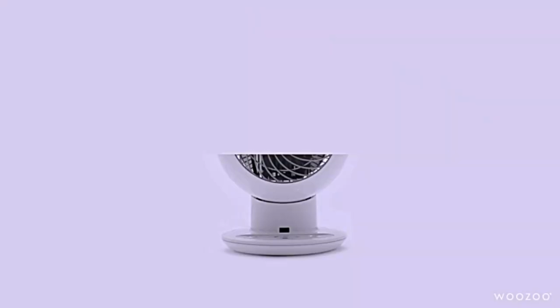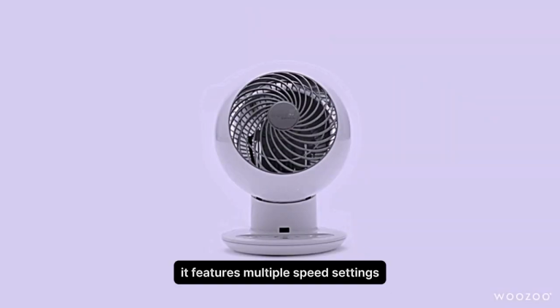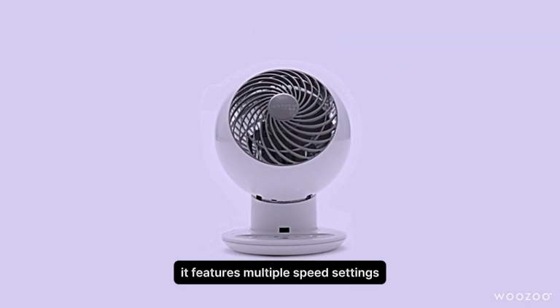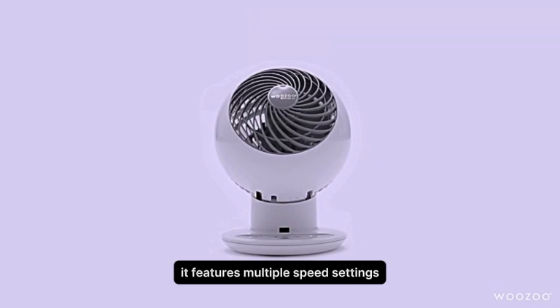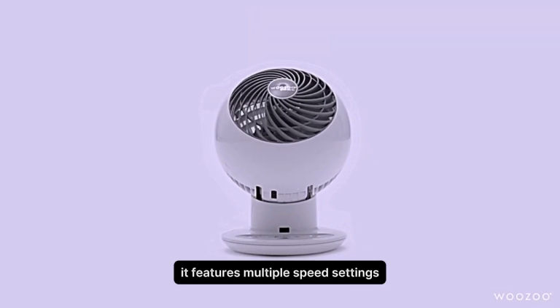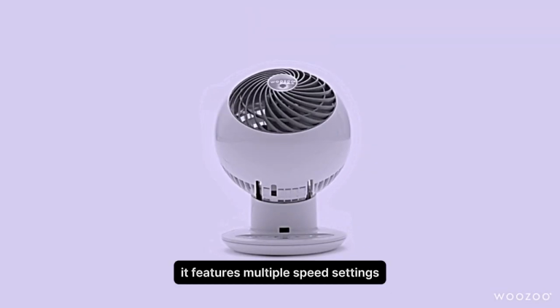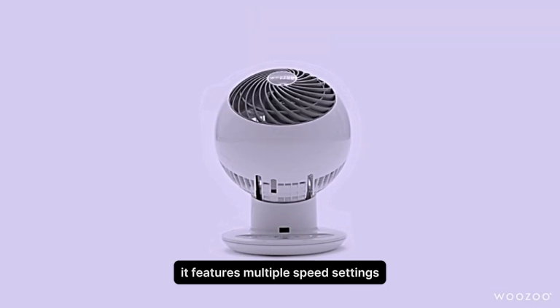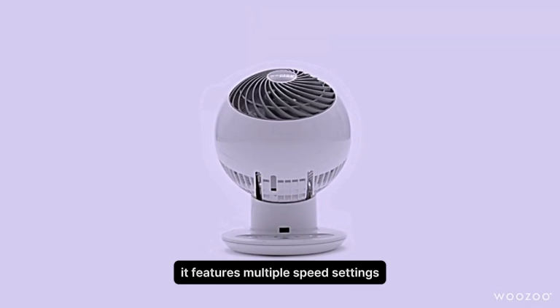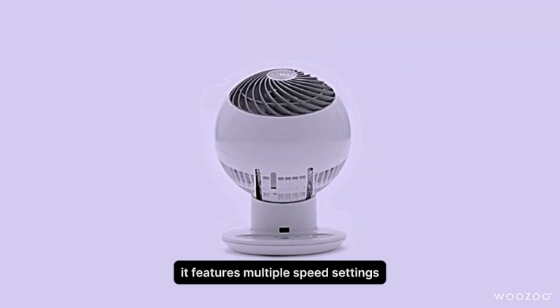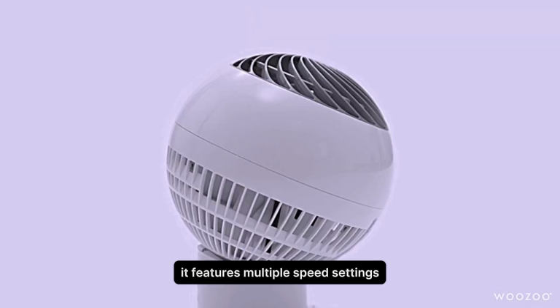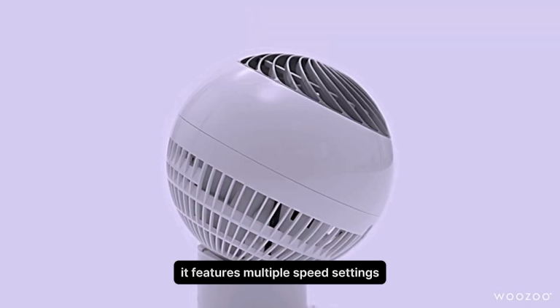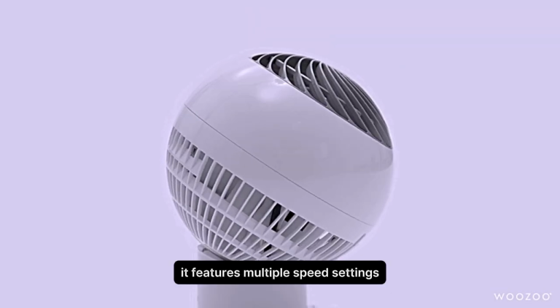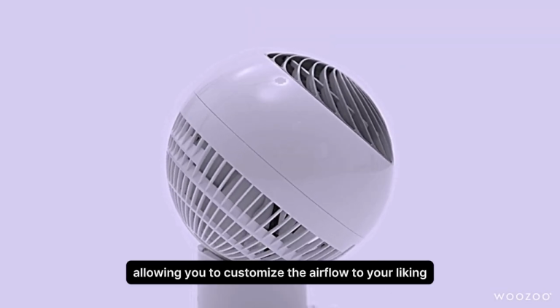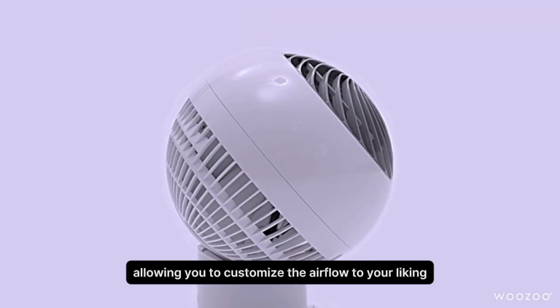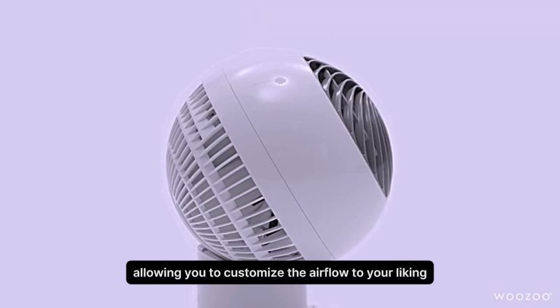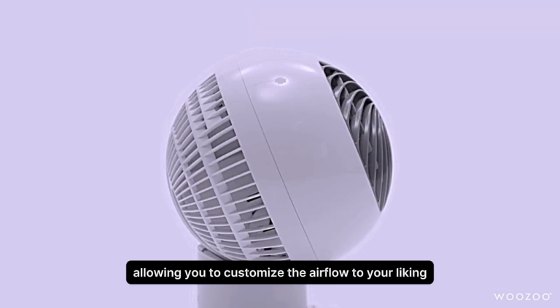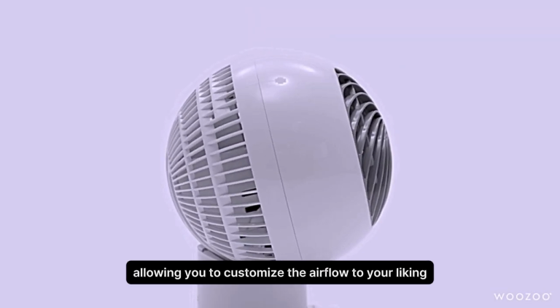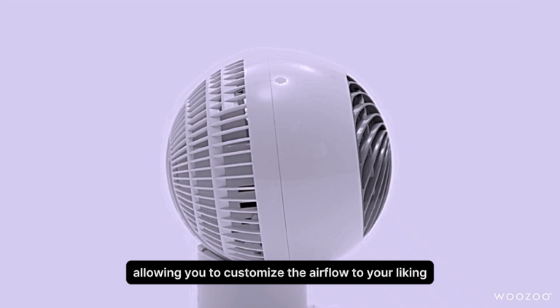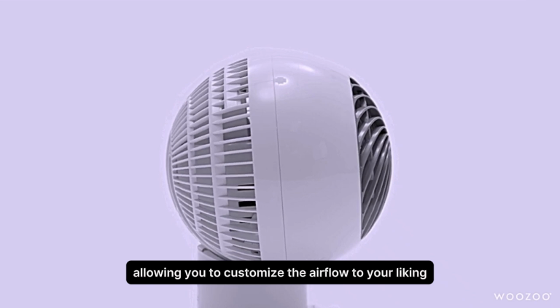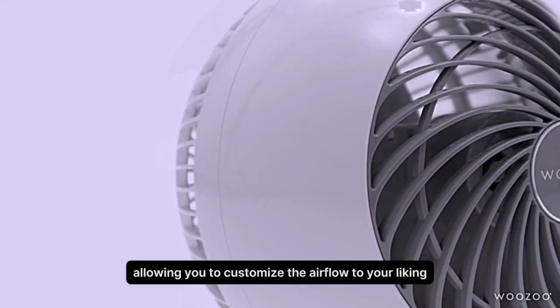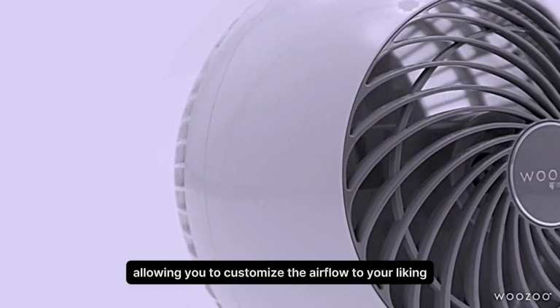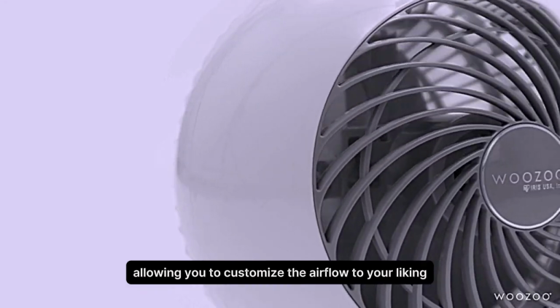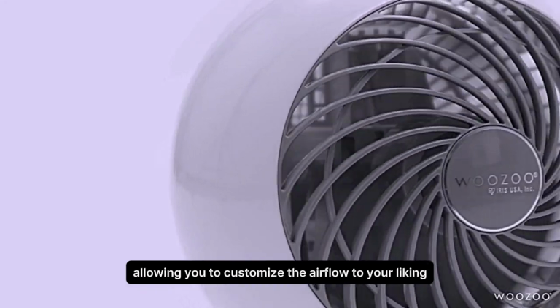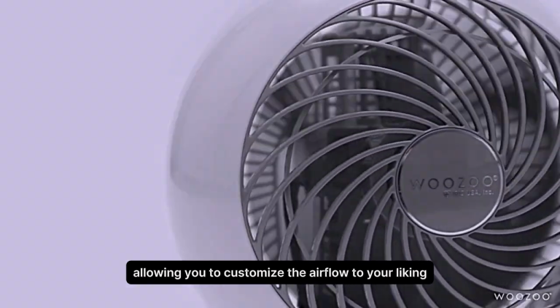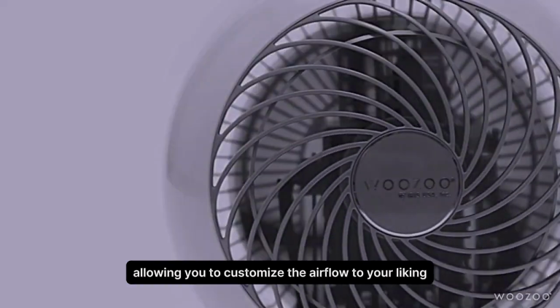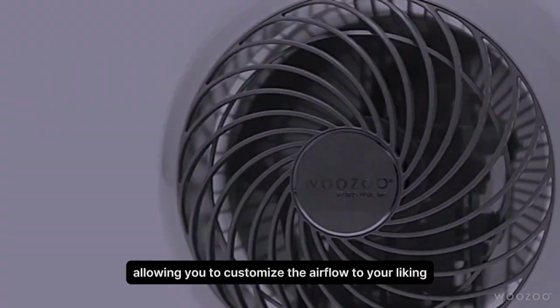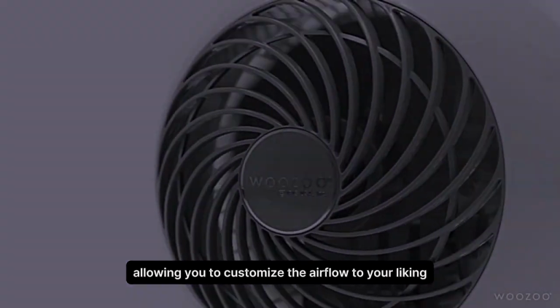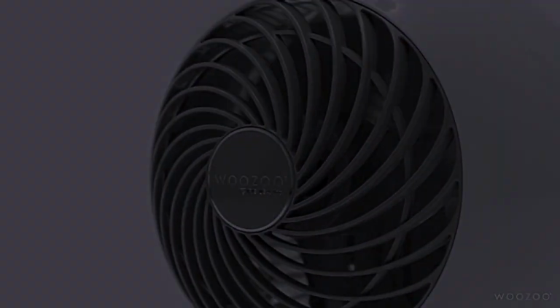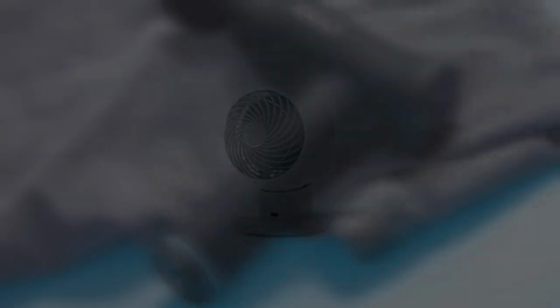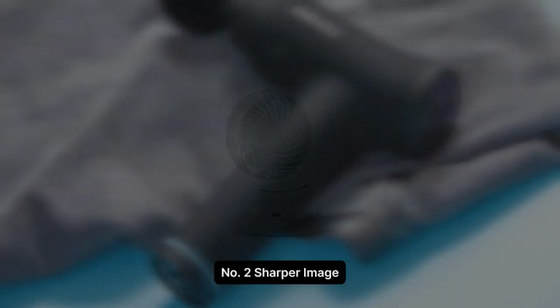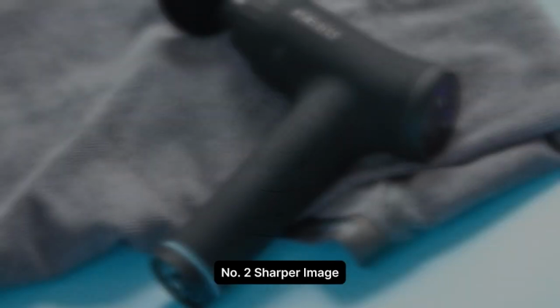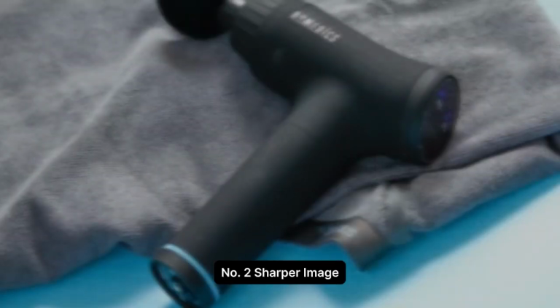It features multiple speed settings, allowing you to customize the airflow to your liking. Number 2.